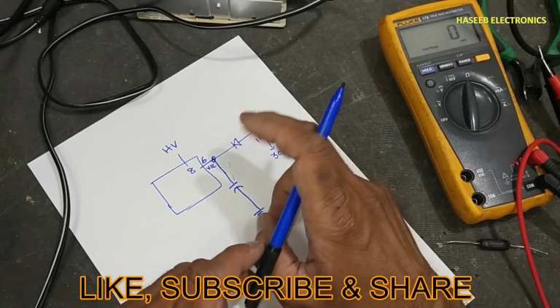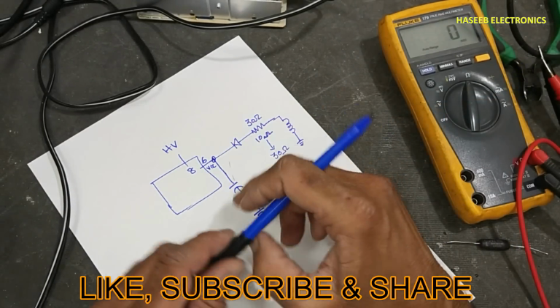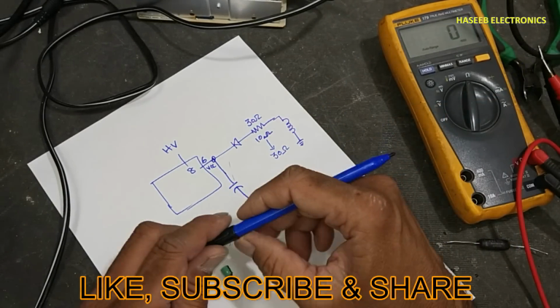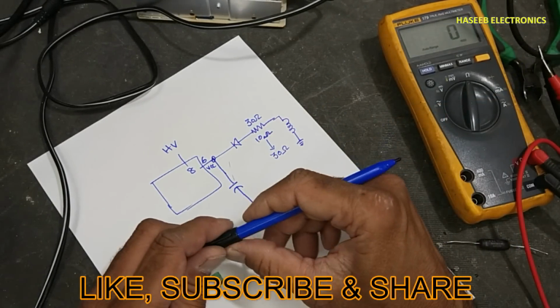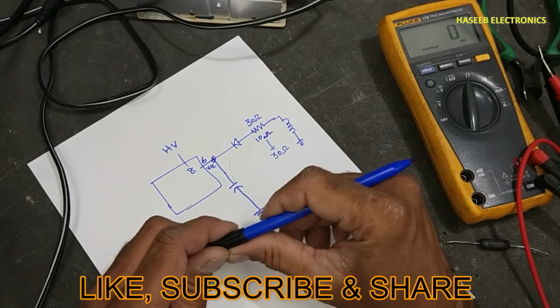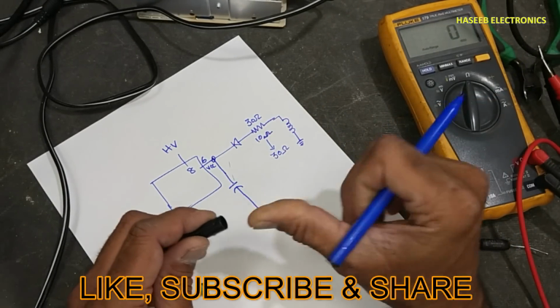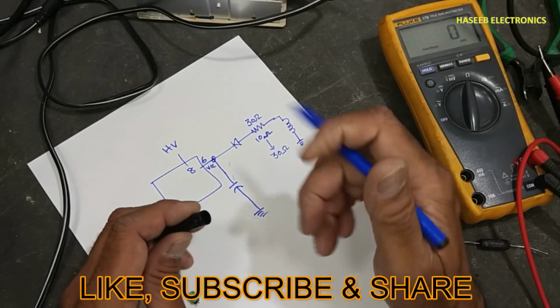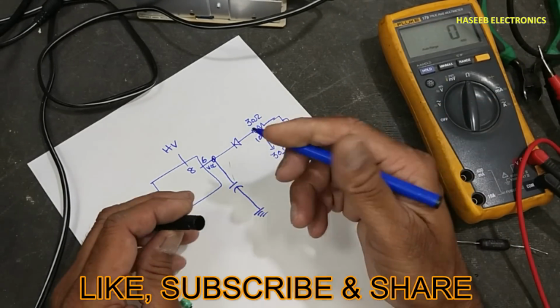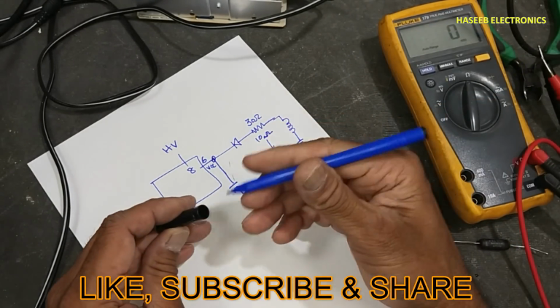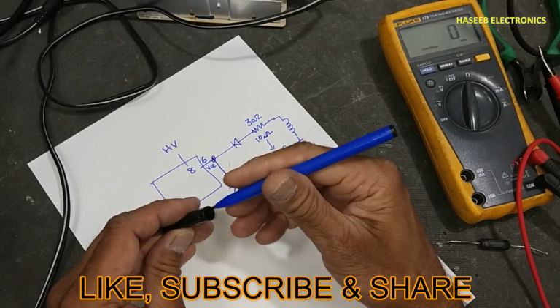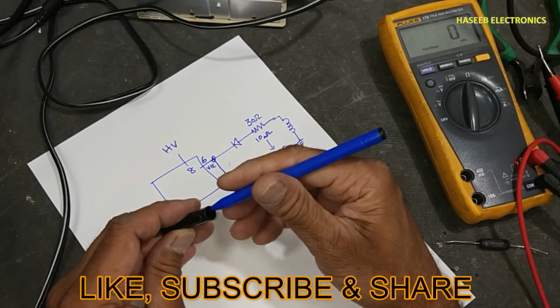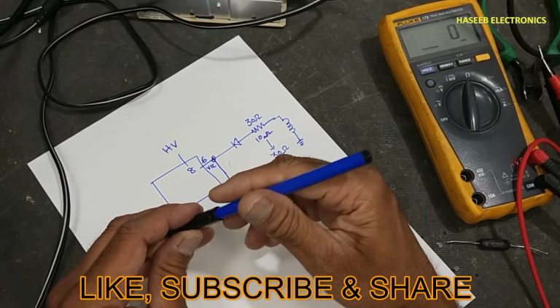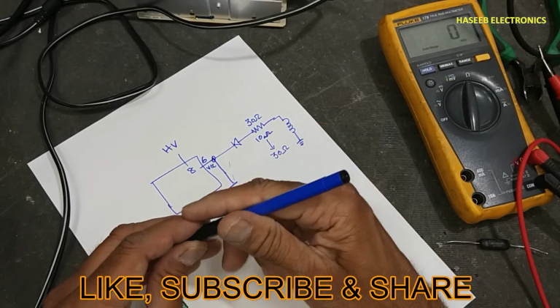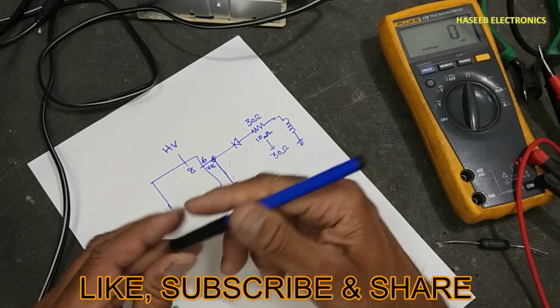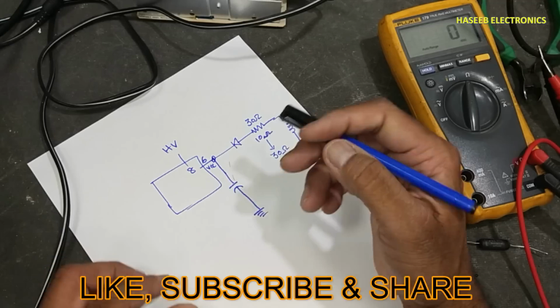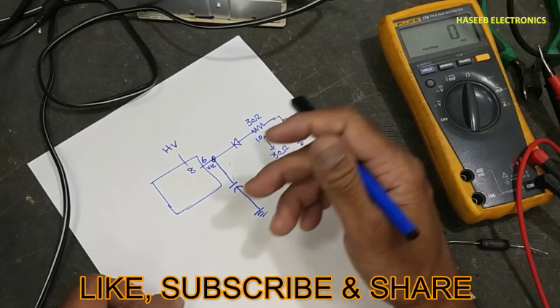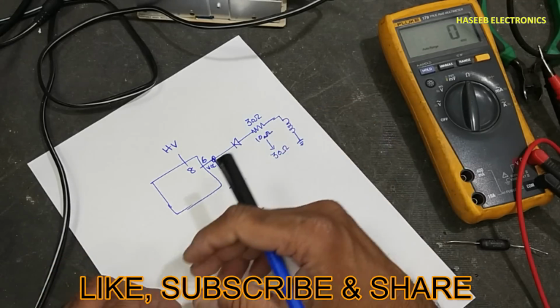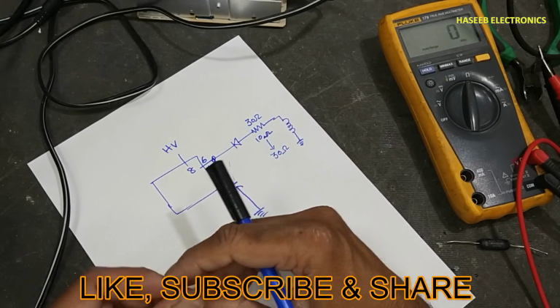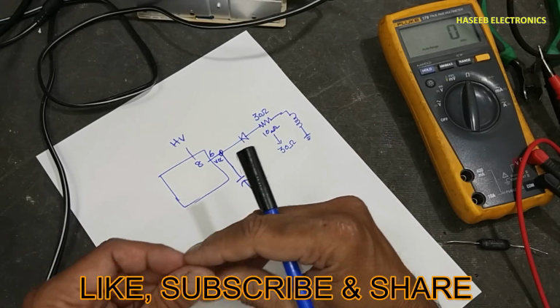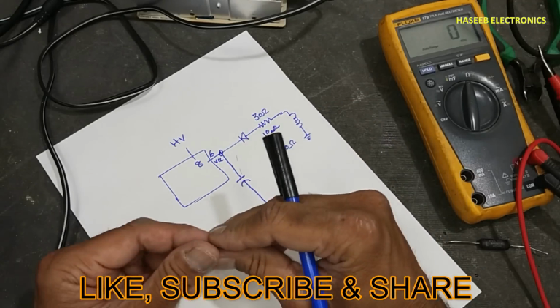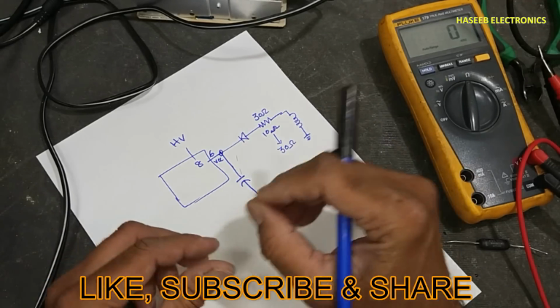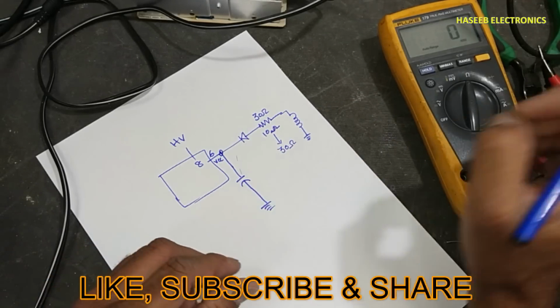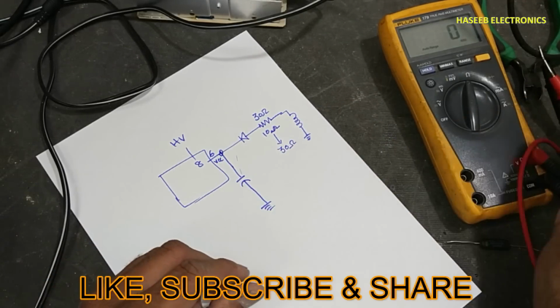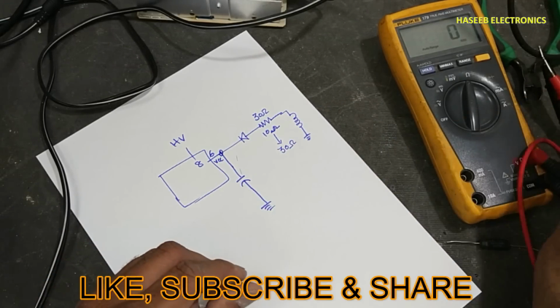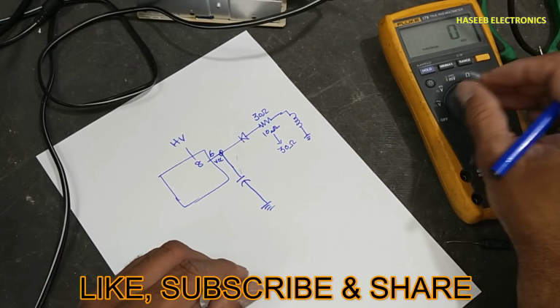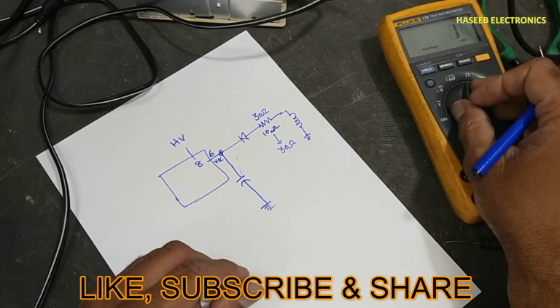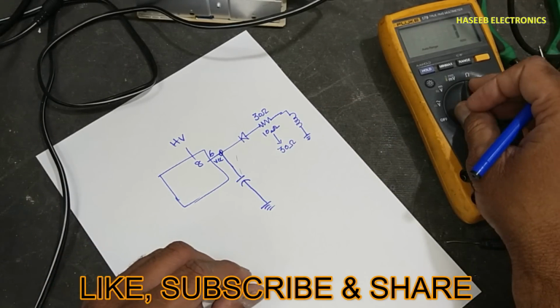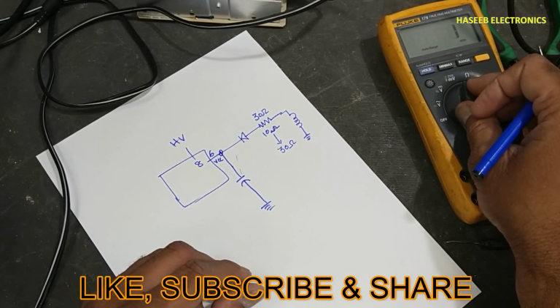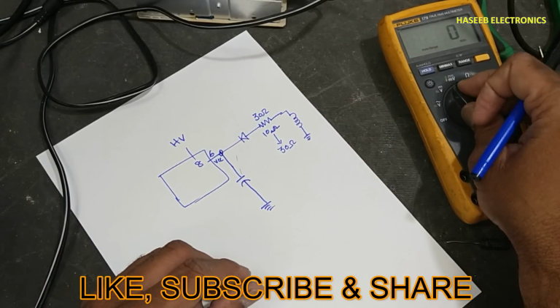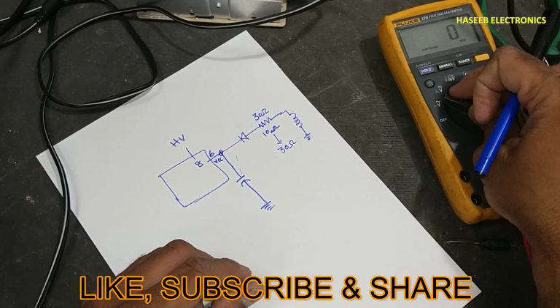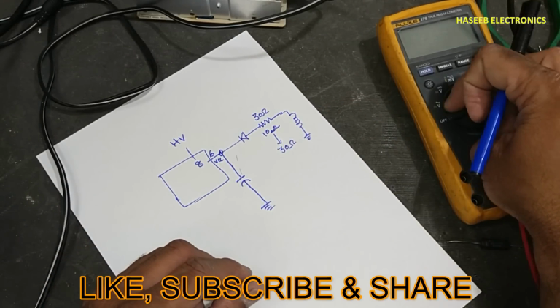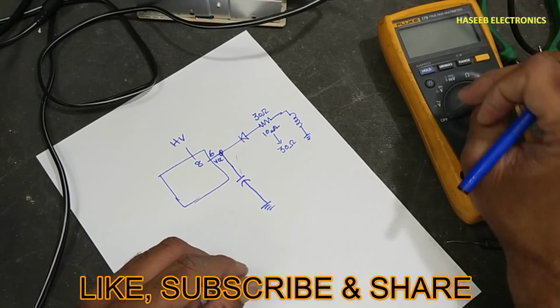If you enjoyed this video, hit the like button. If you have any questions, please write in the comments. Thanks for watching.